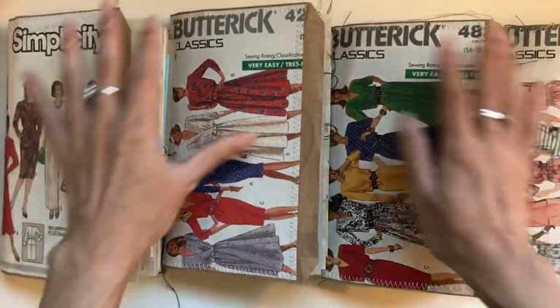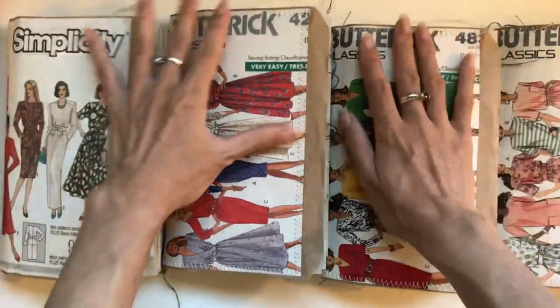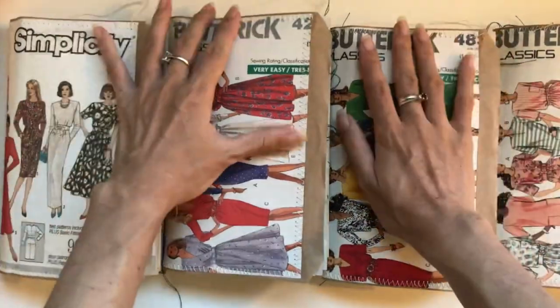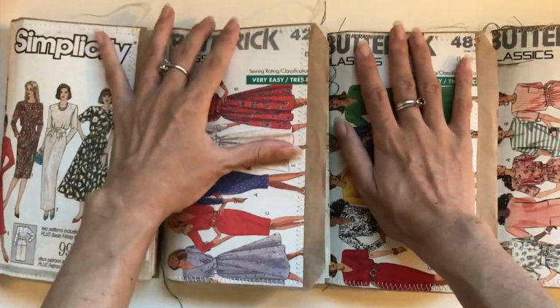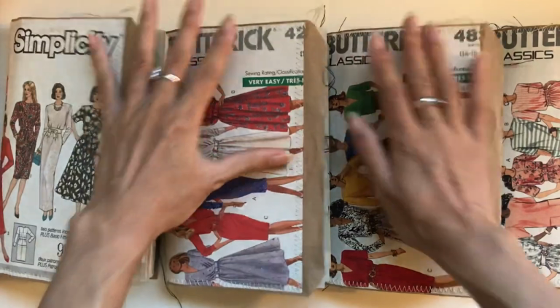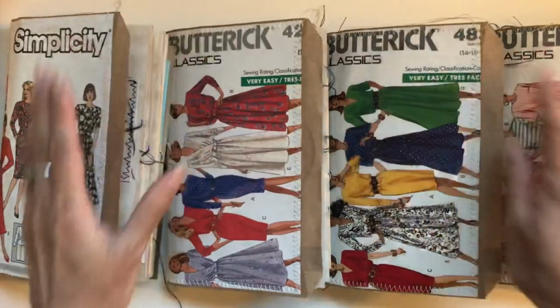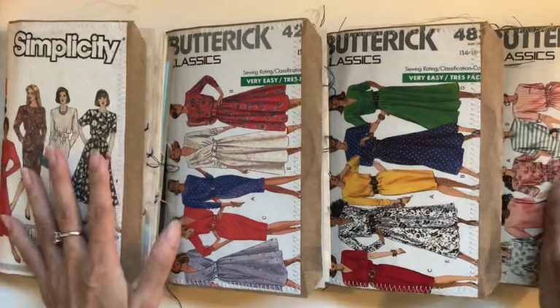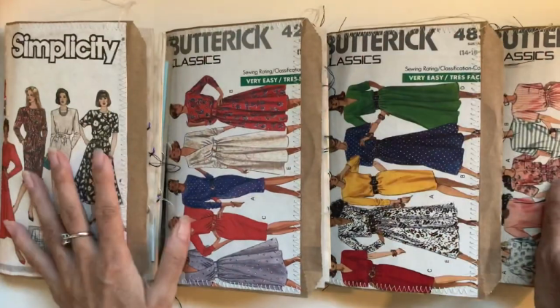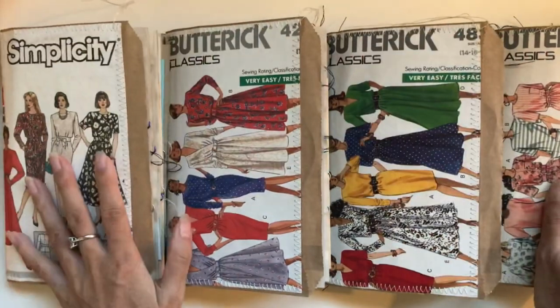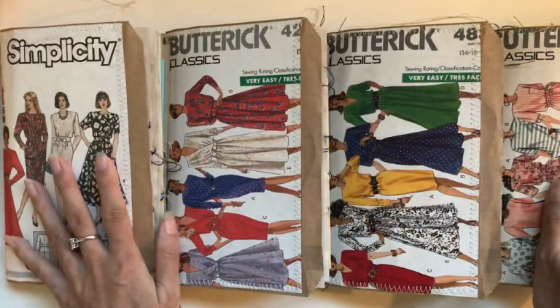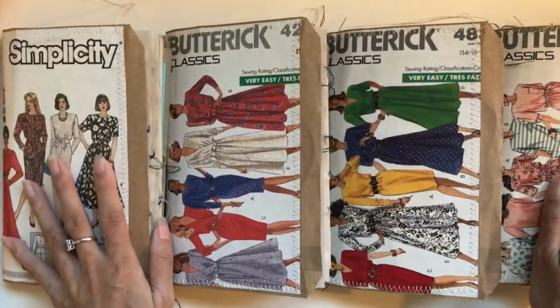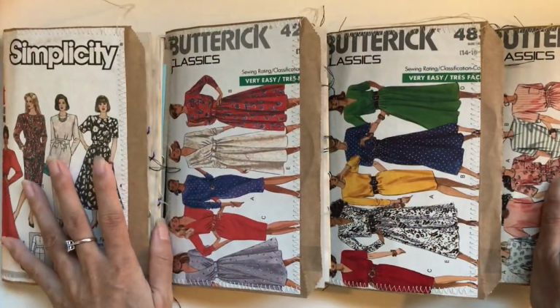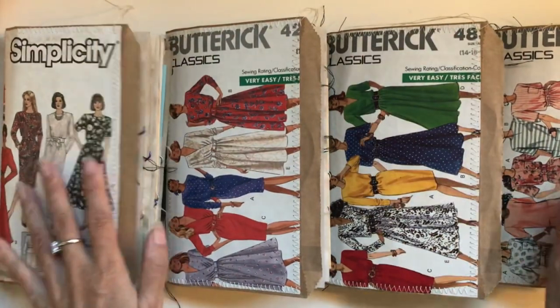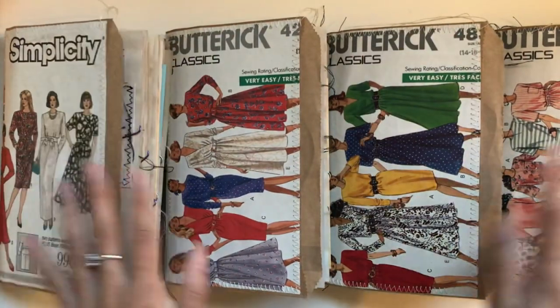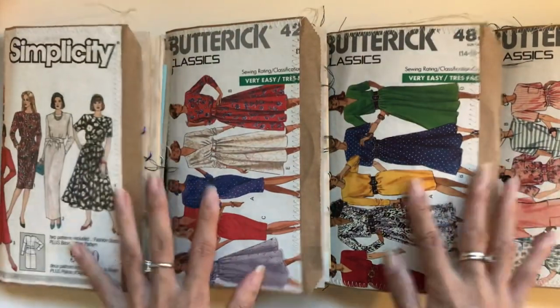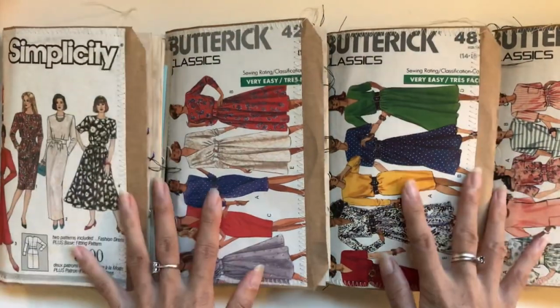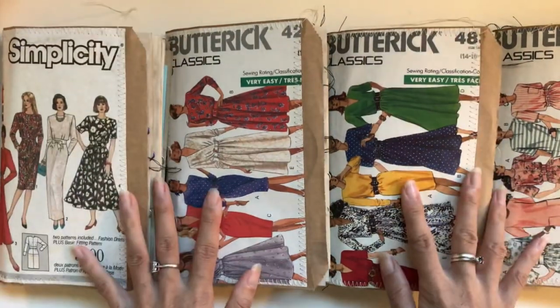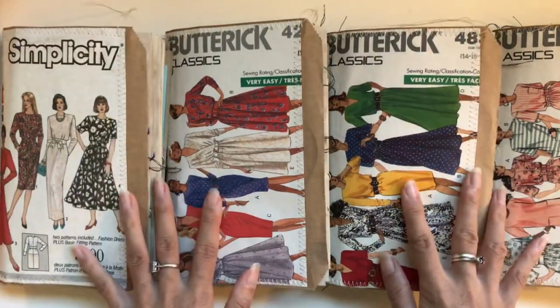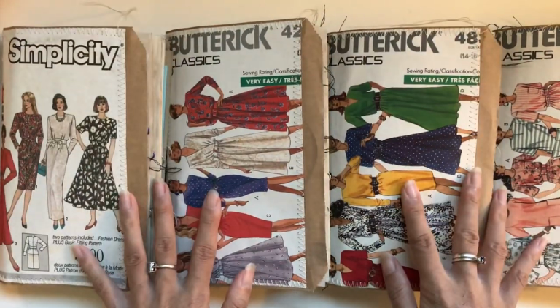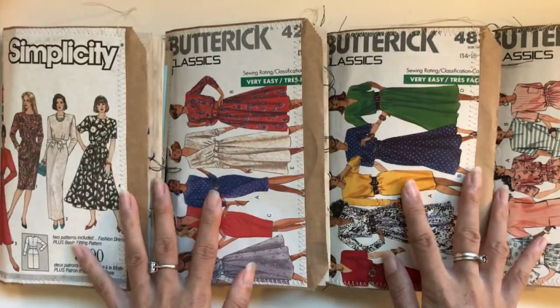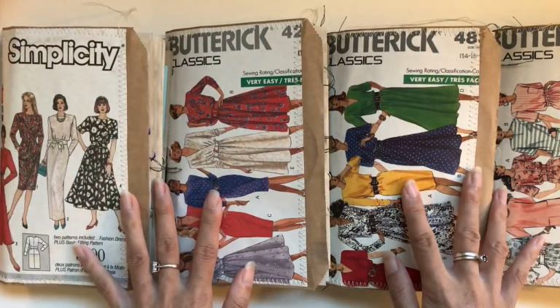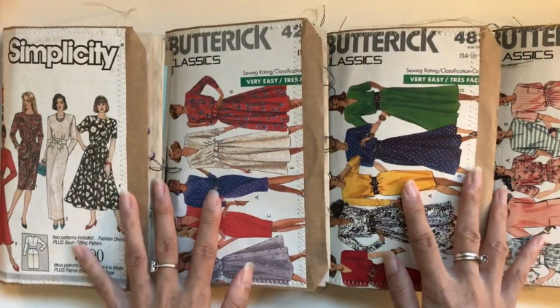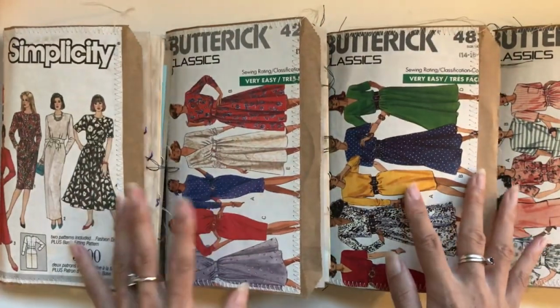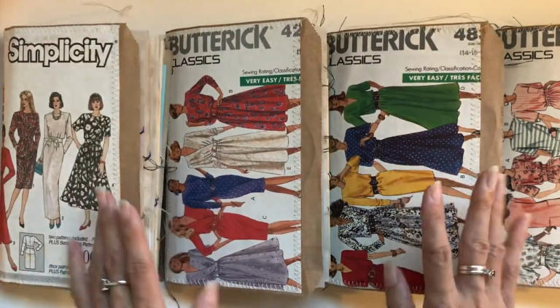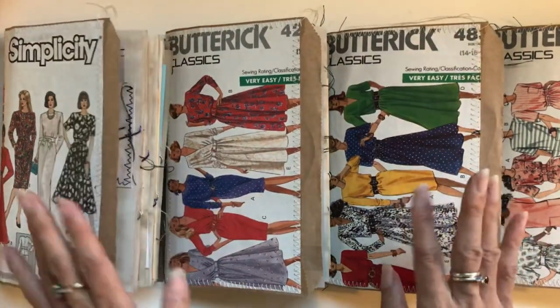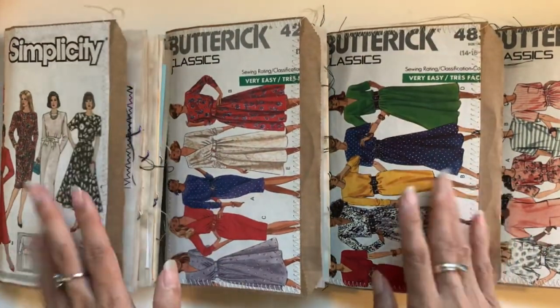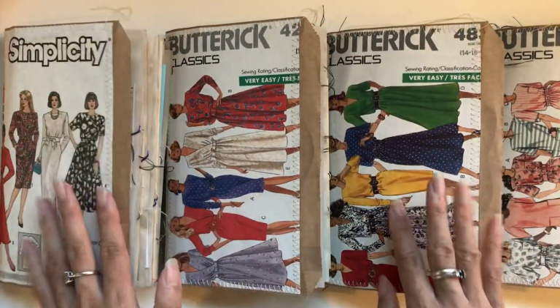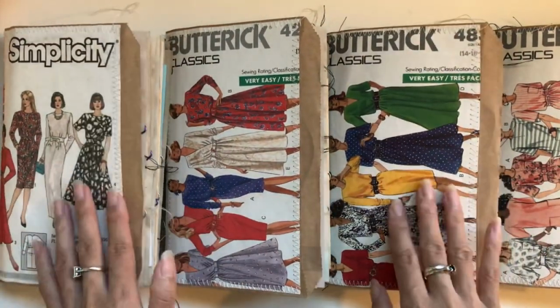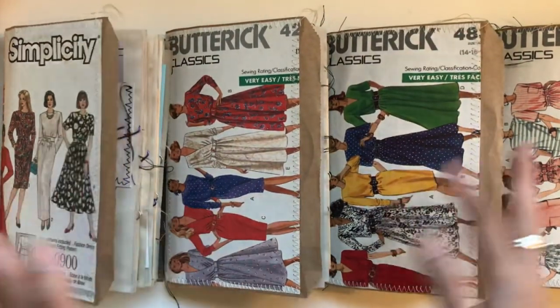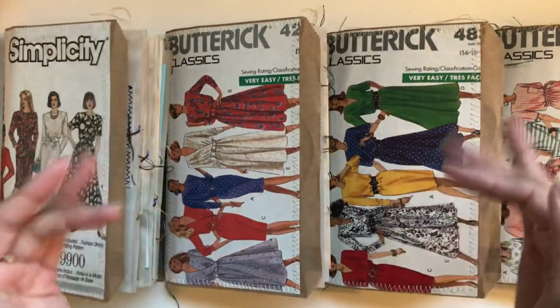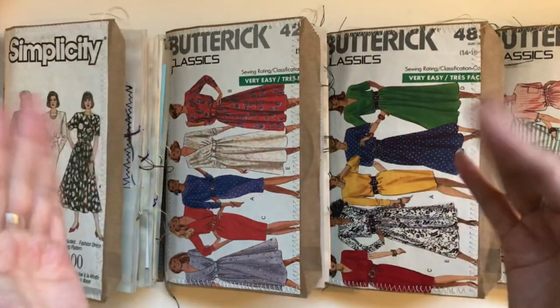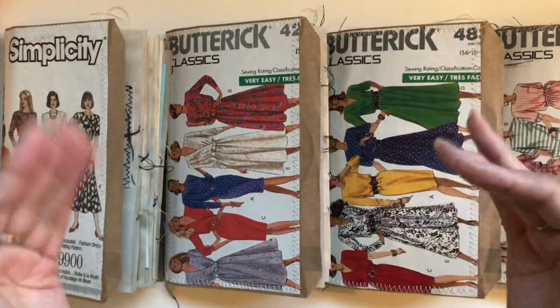Vintage sewing journals! Thank you so much for watching. I'll see you guys in the next video. Bye!